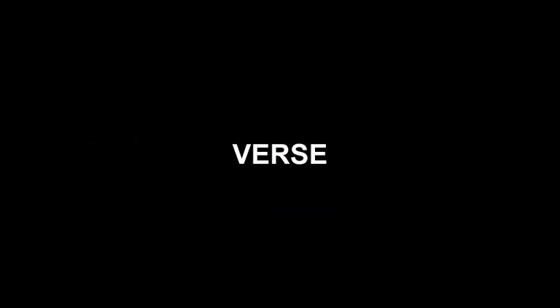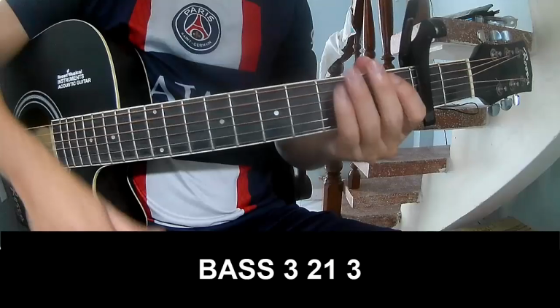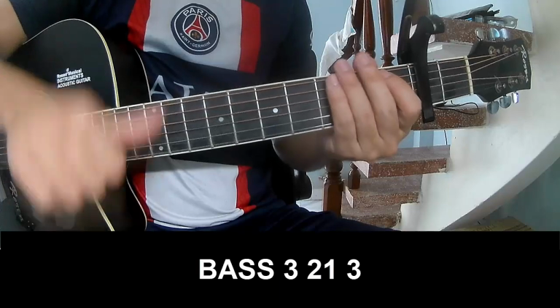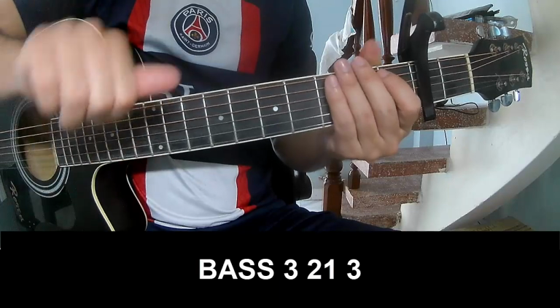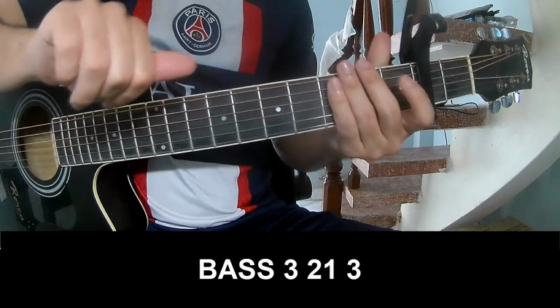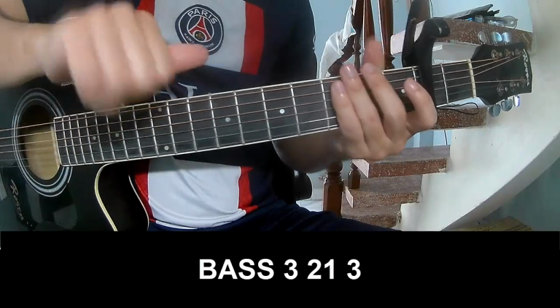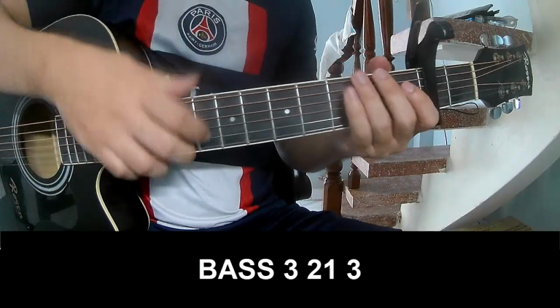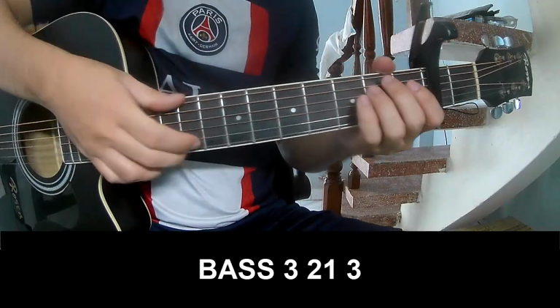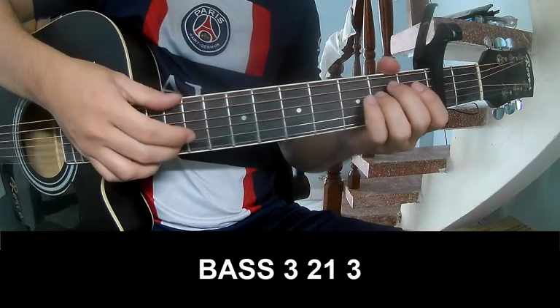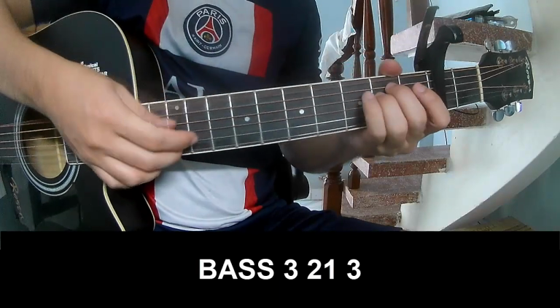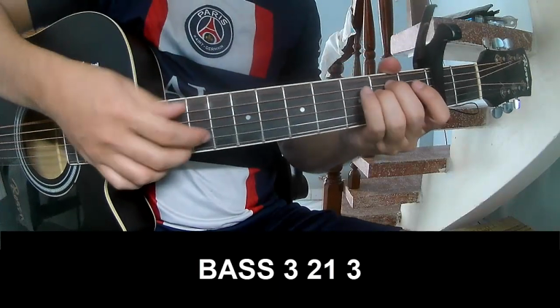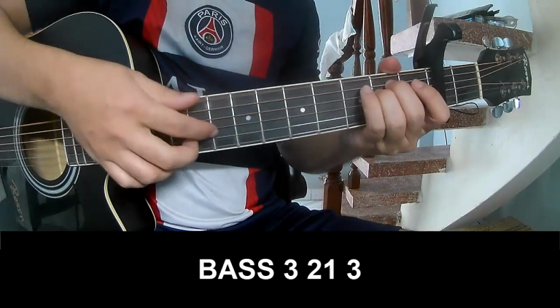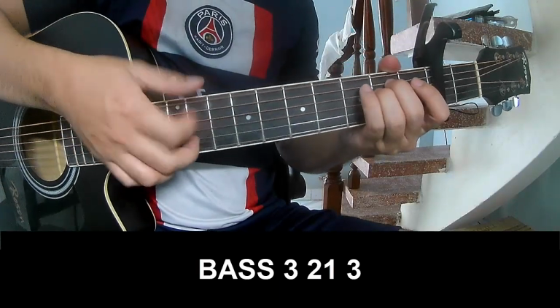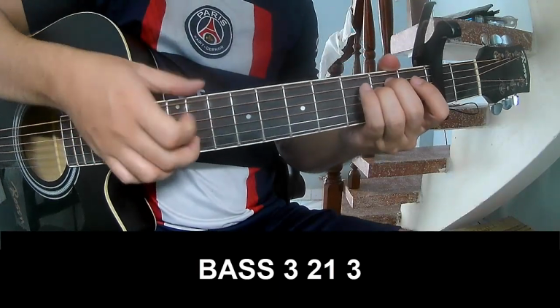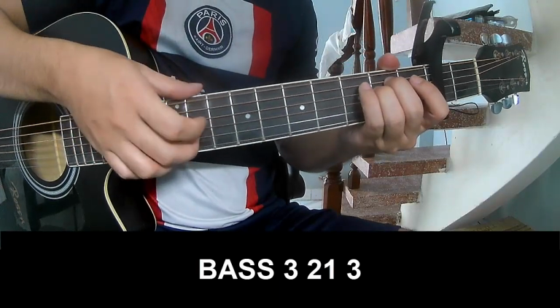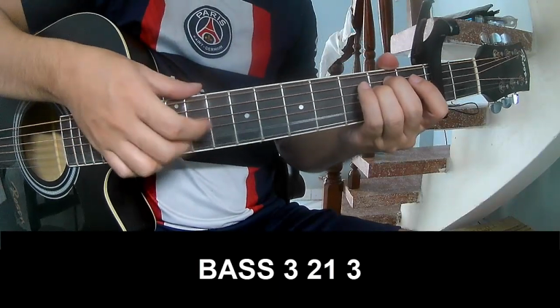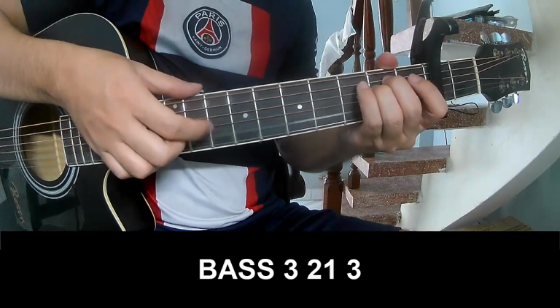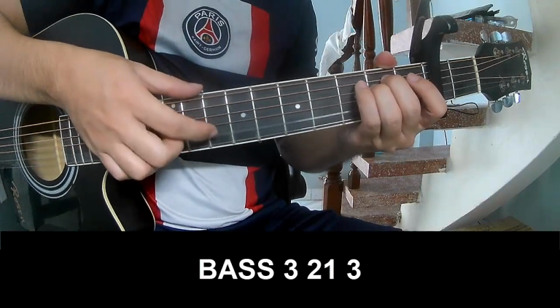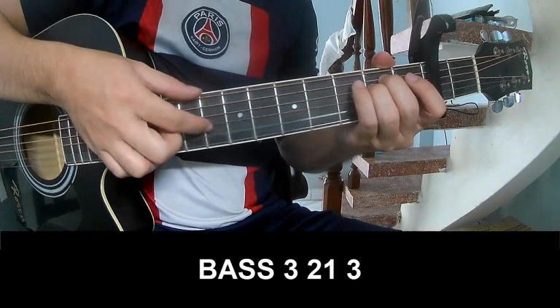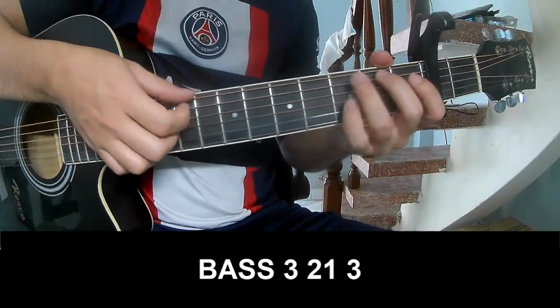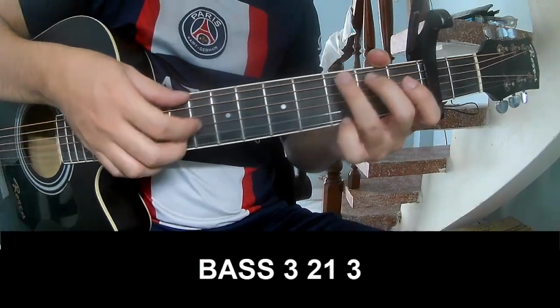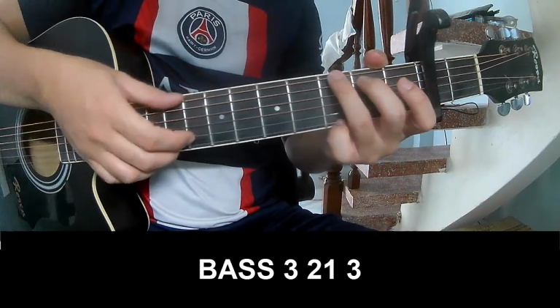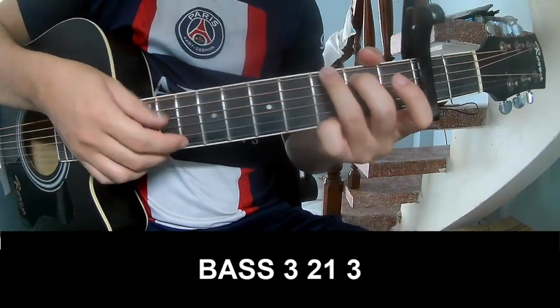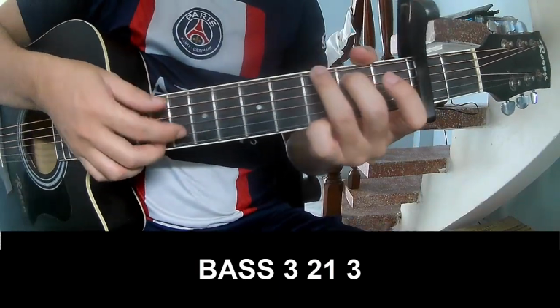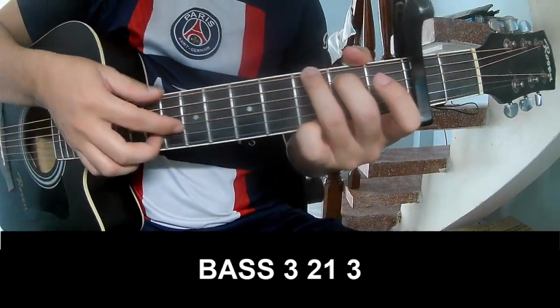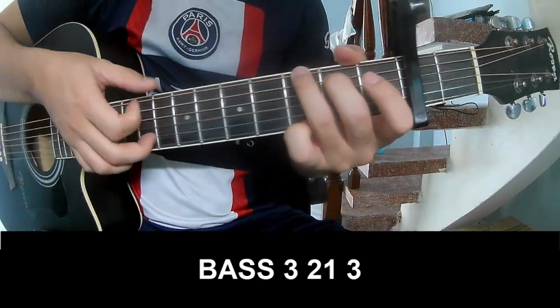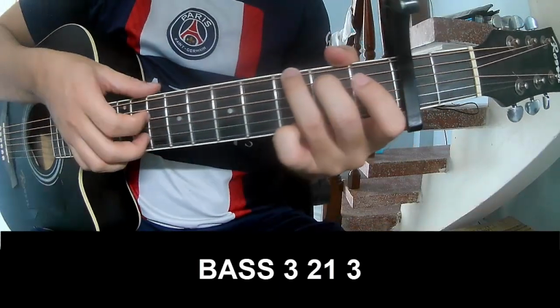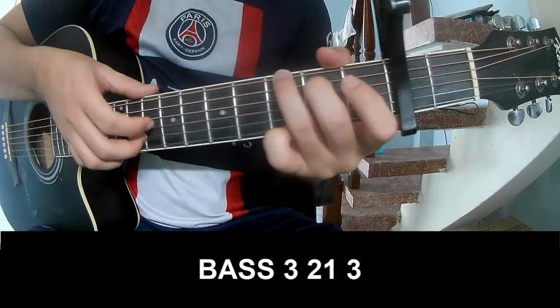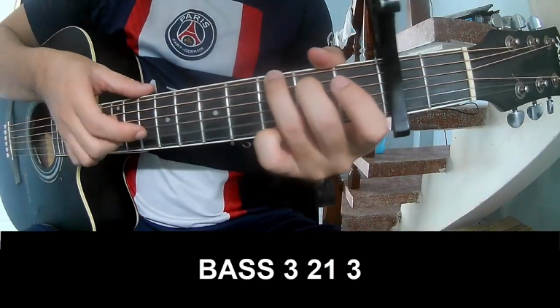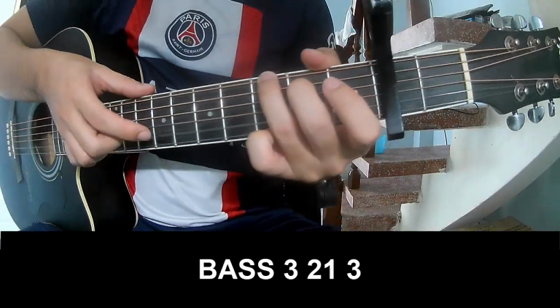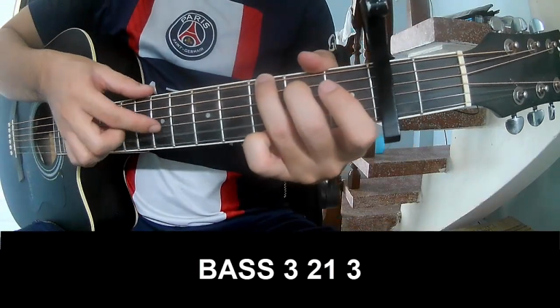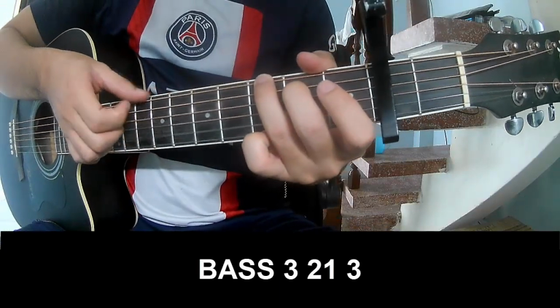The first pattern to play: P, 3, 2, 1, 3 — then P, 3, 2, 1, 3.